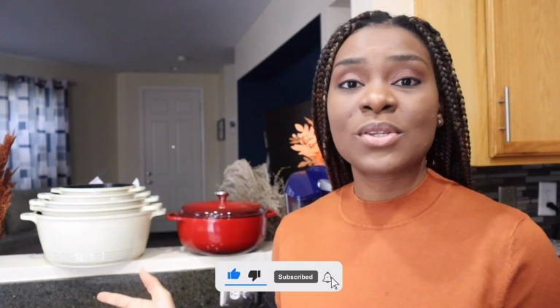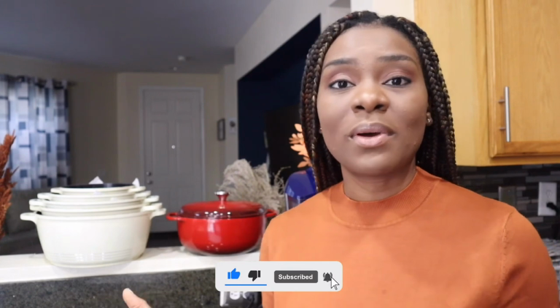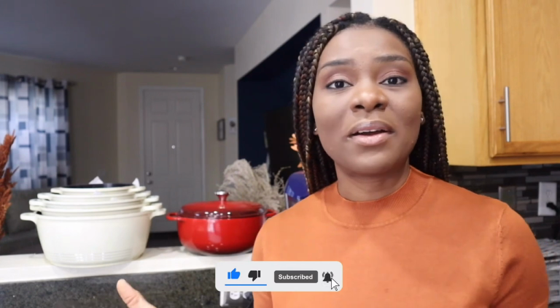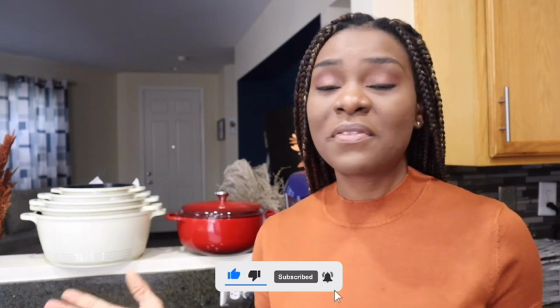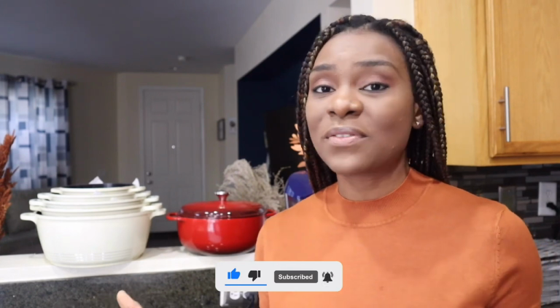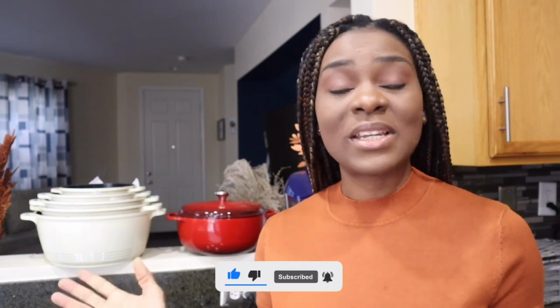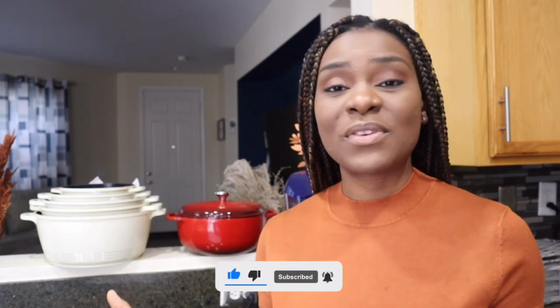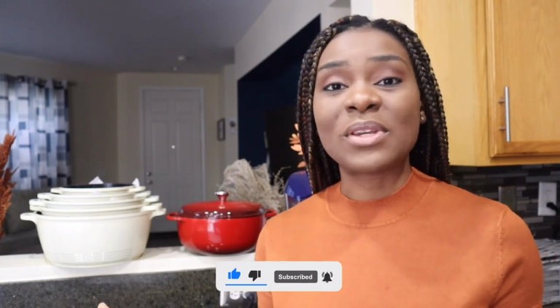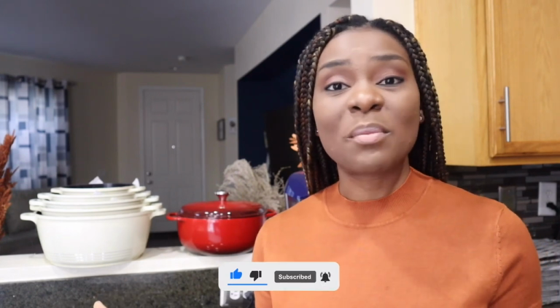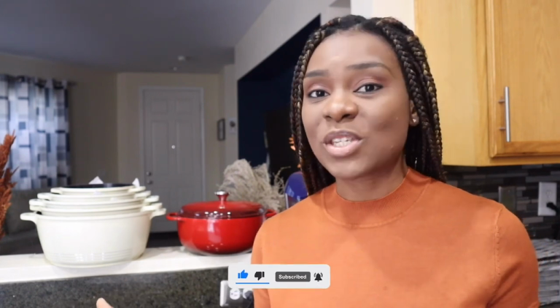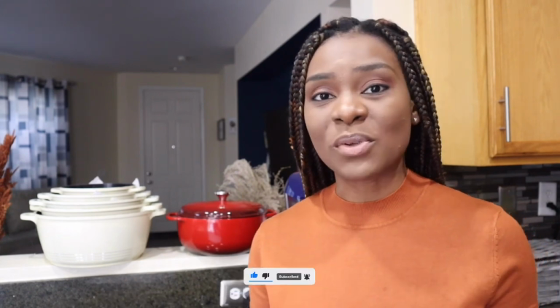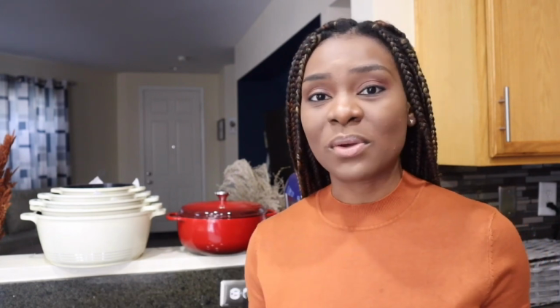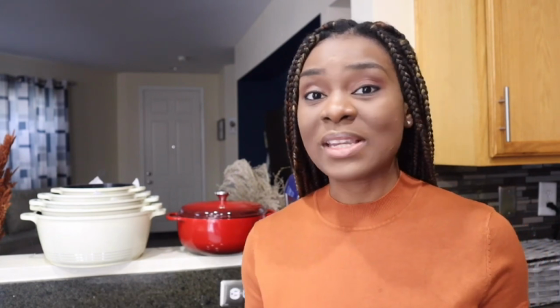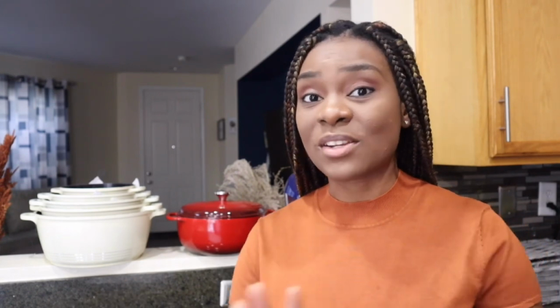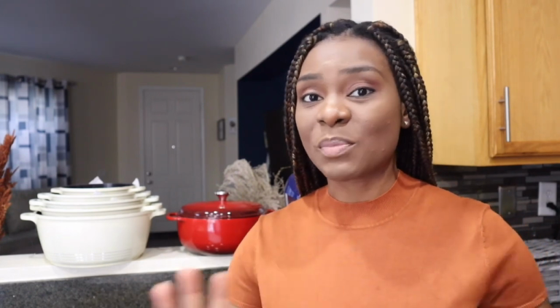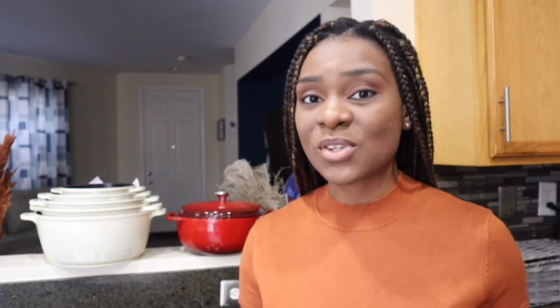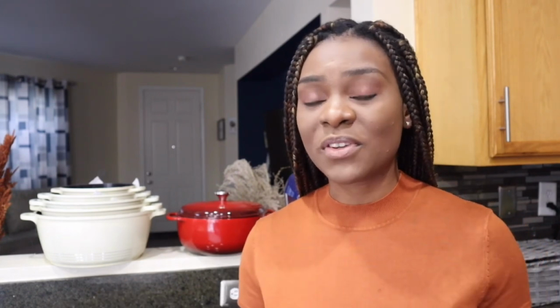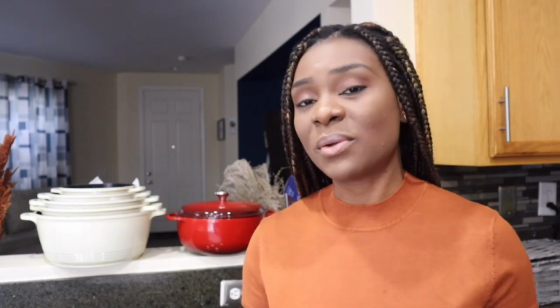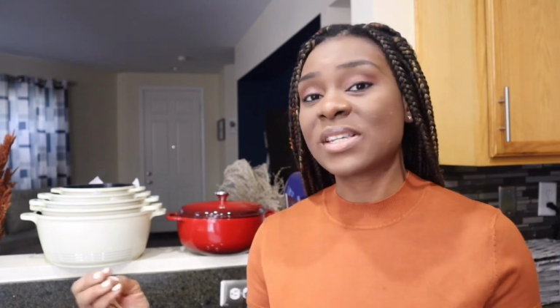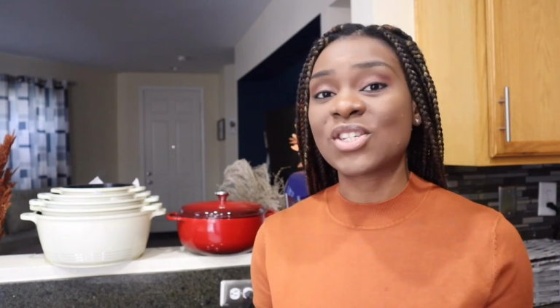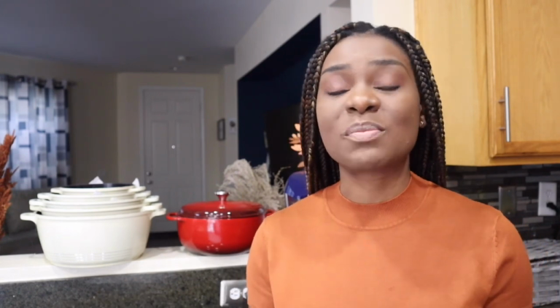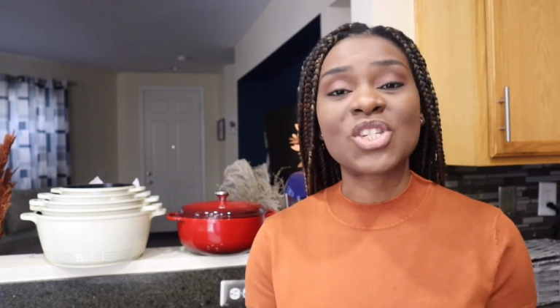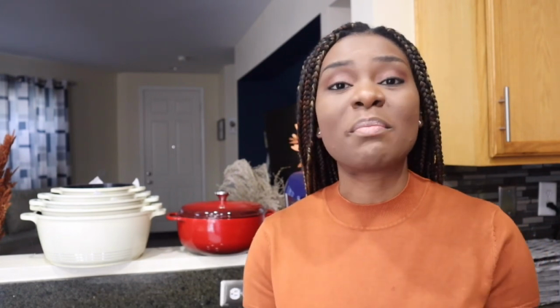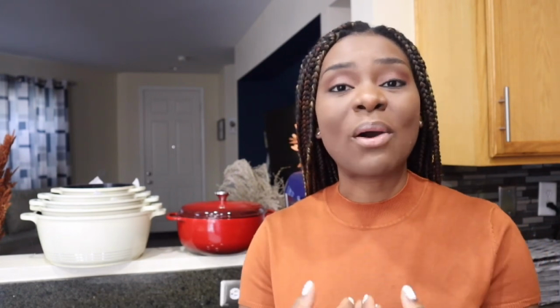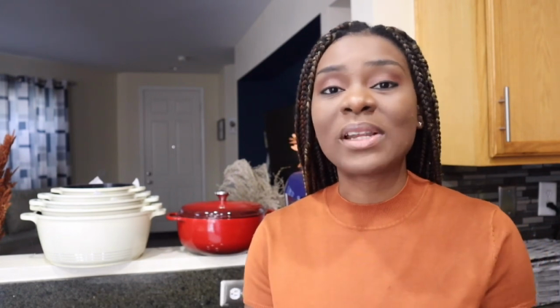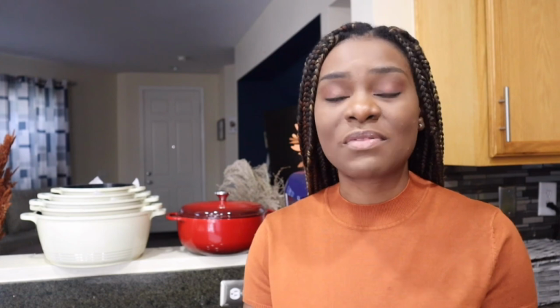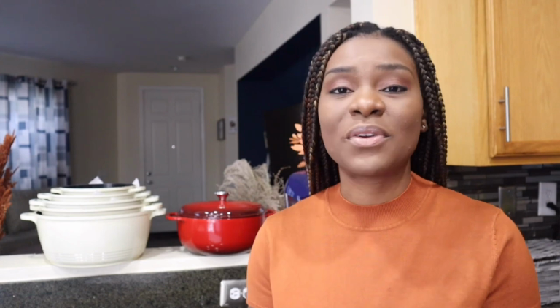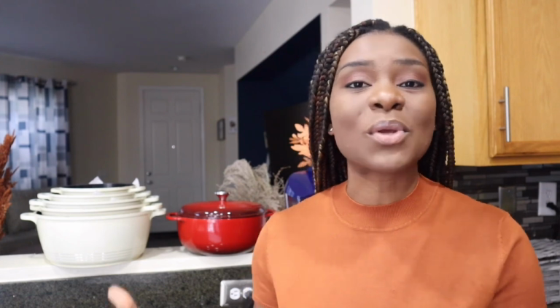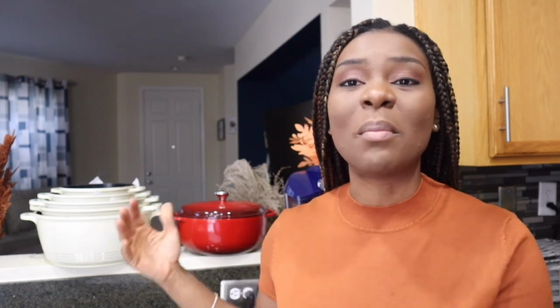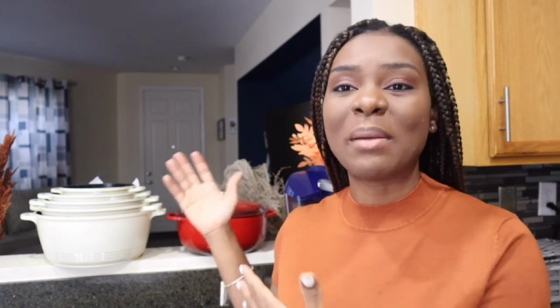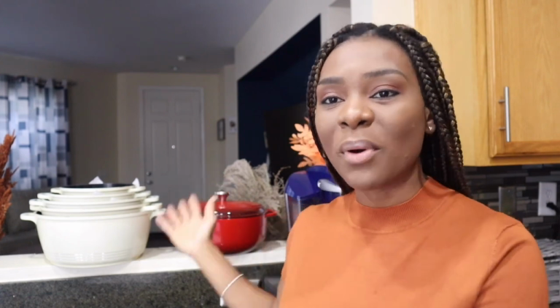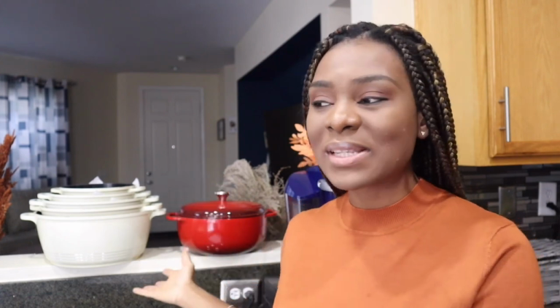First of all, this video is not being sponsored. This is not a sponsored video. This is just me sharing my honest reviews on my pots.